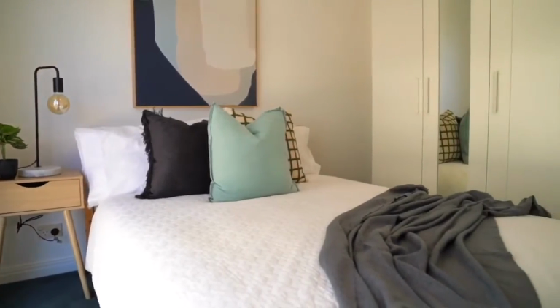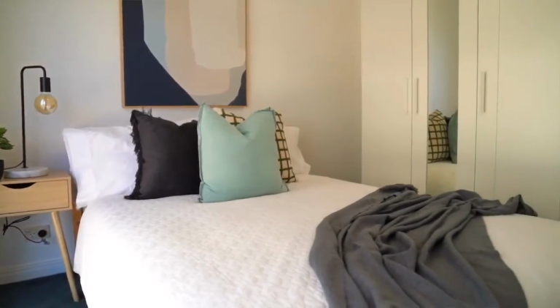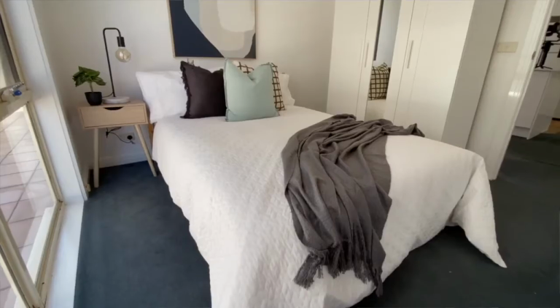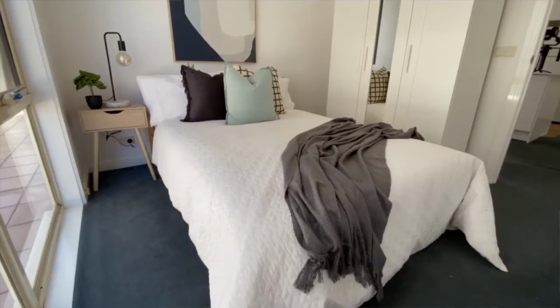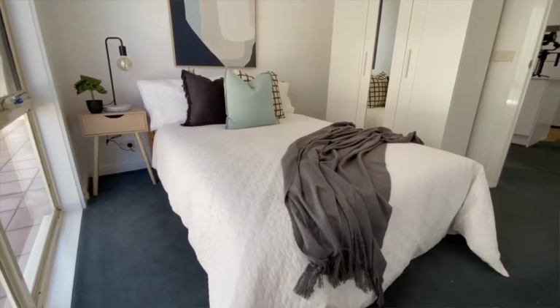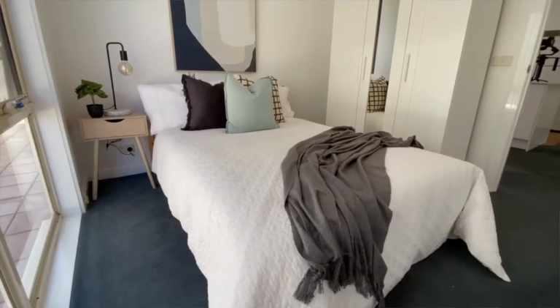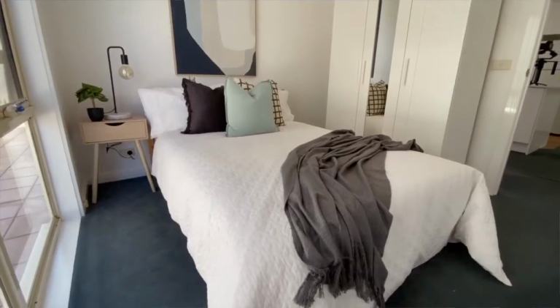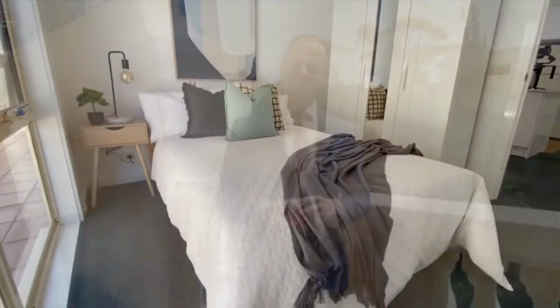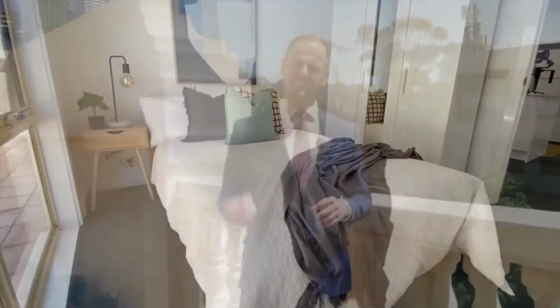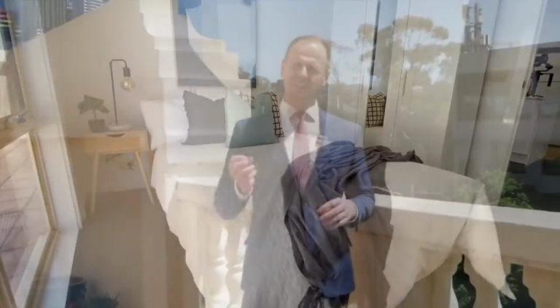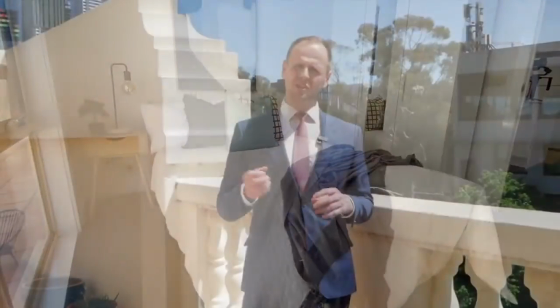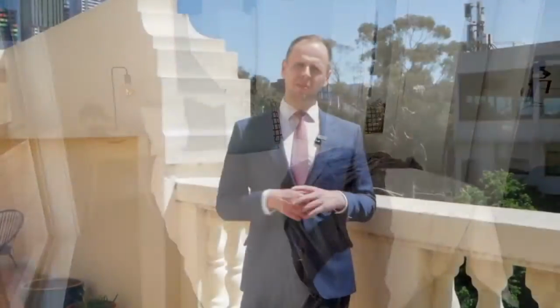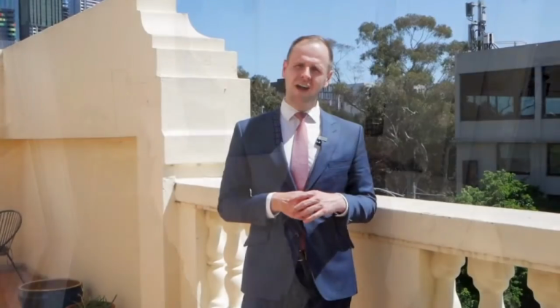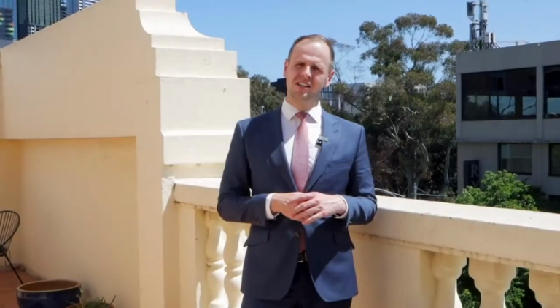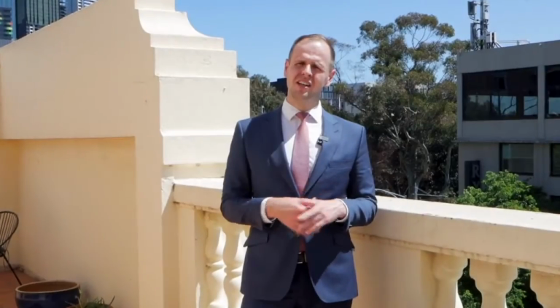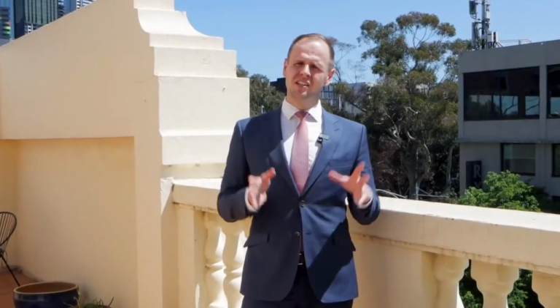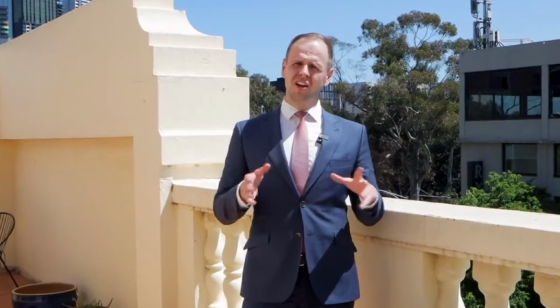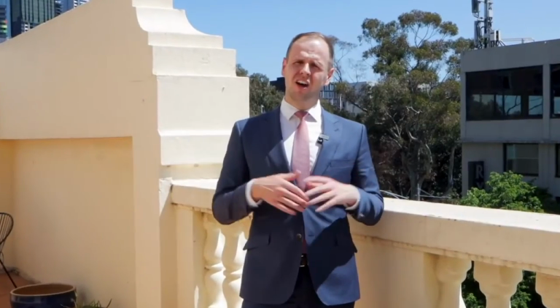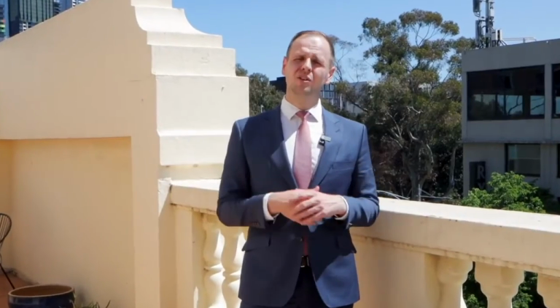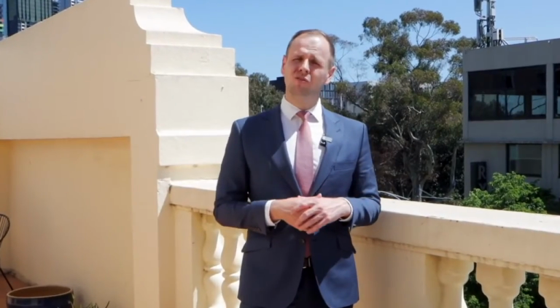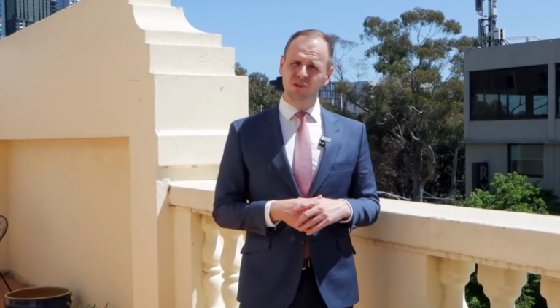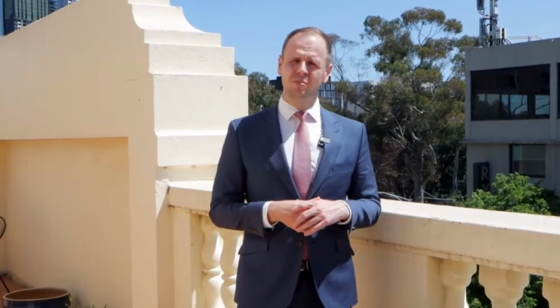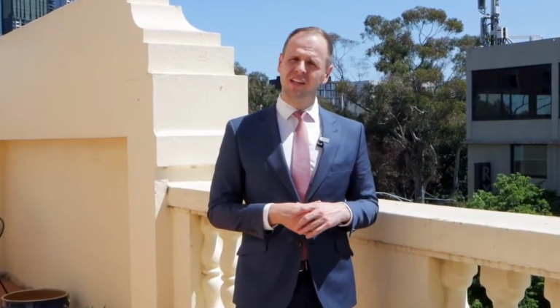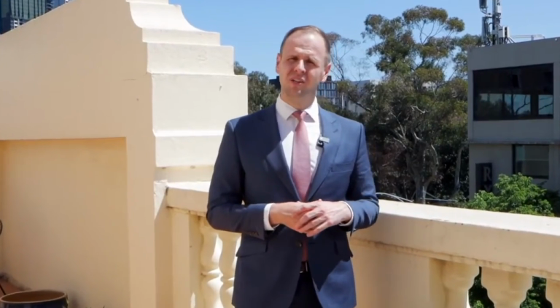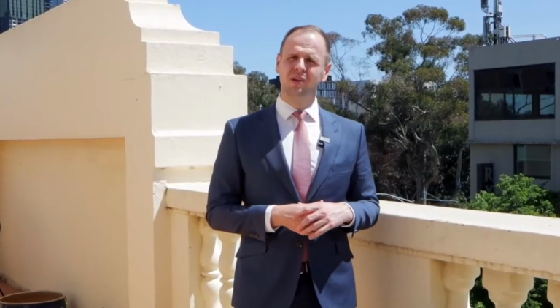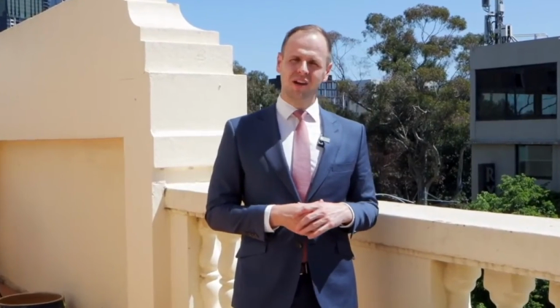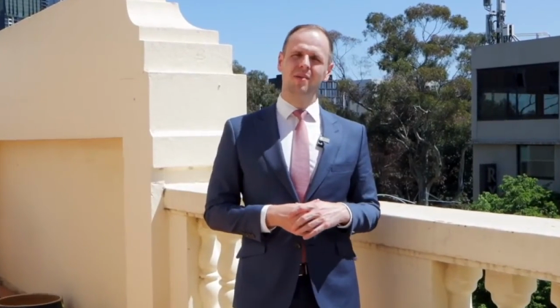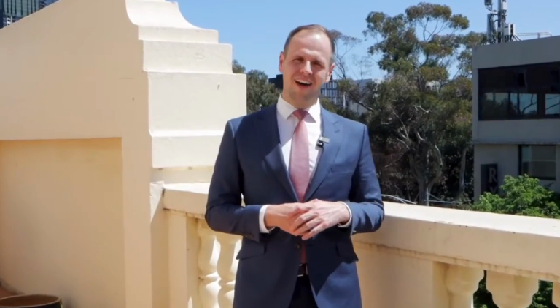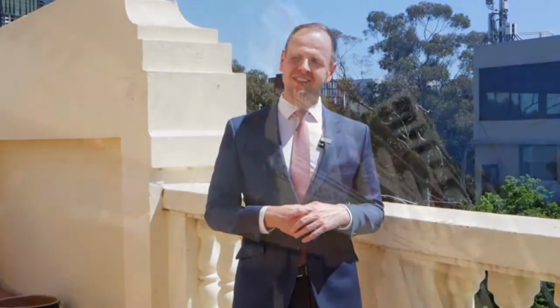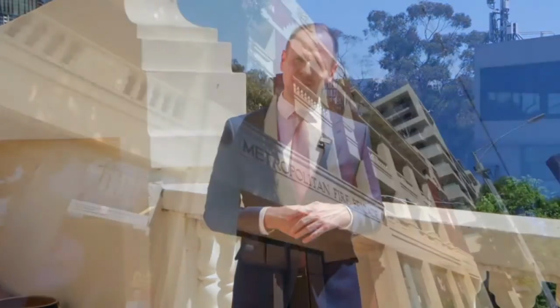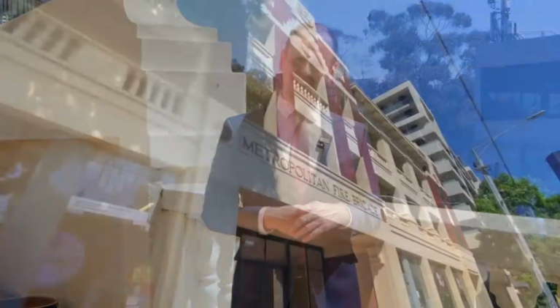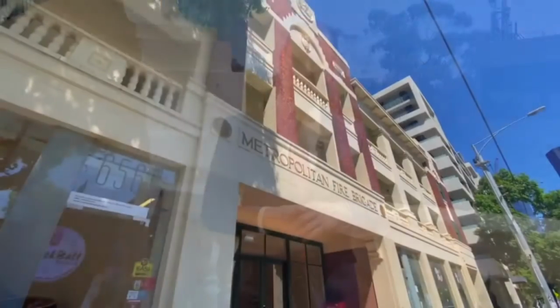We're thrilled to be marketing this exceptional apartment. Scott and I look forward to meeting you at one of our private inspections.